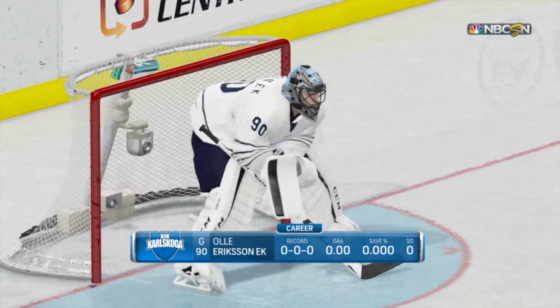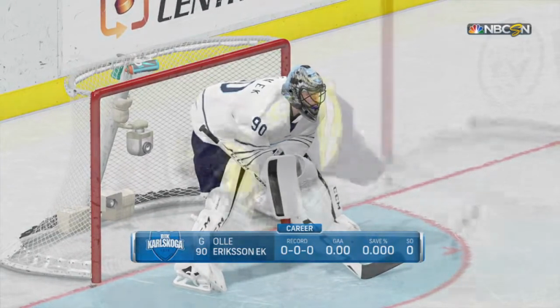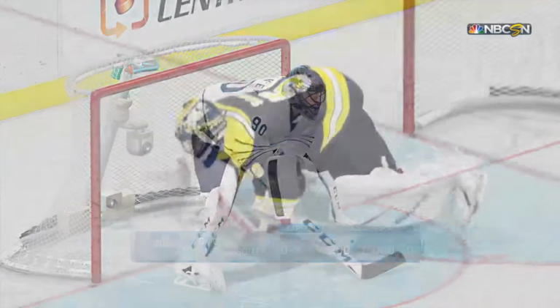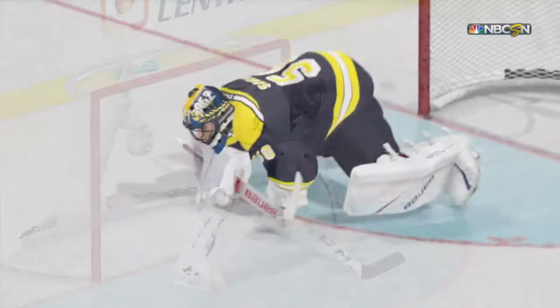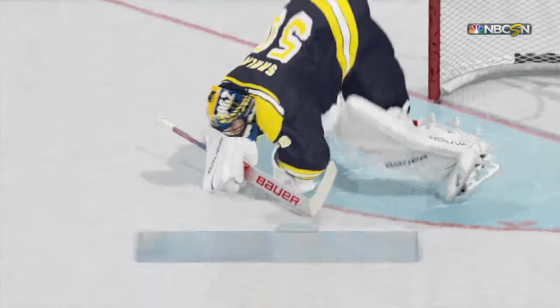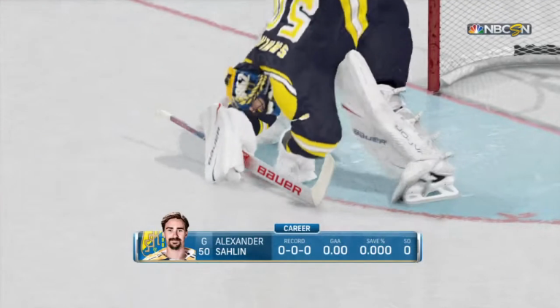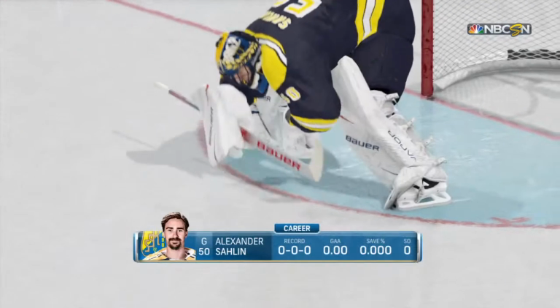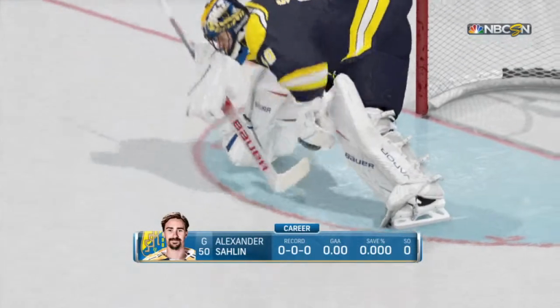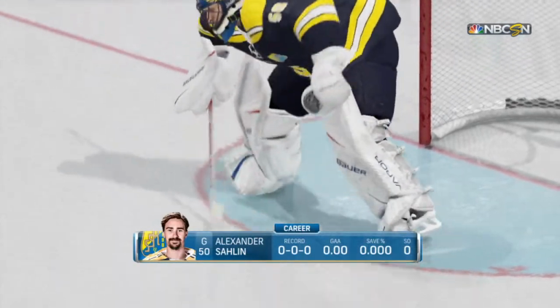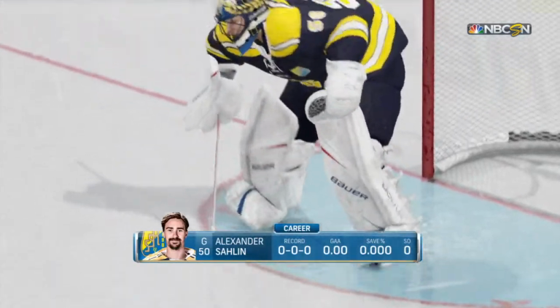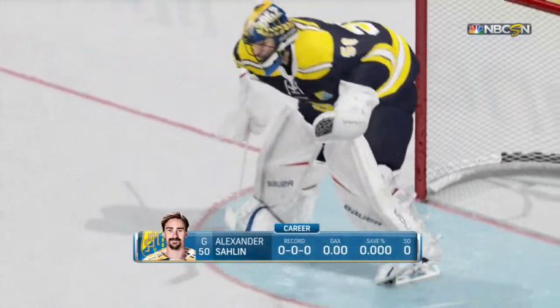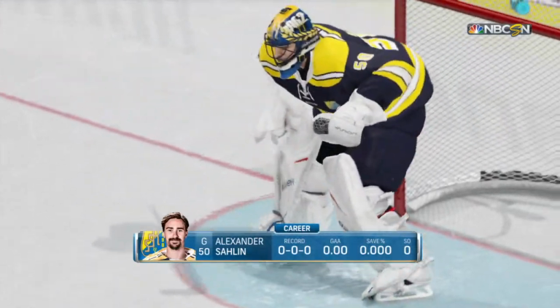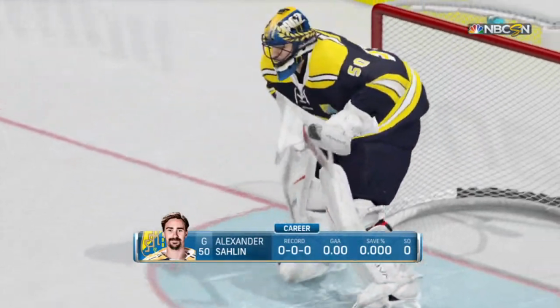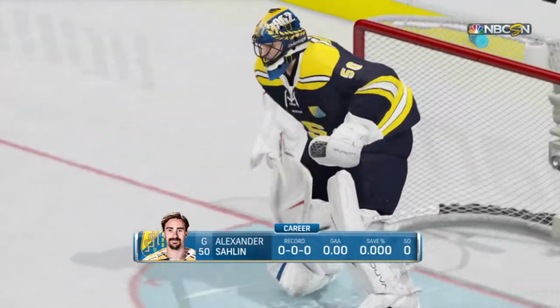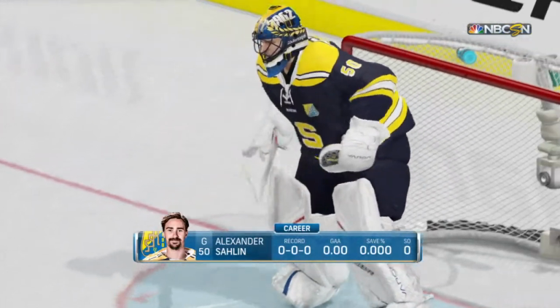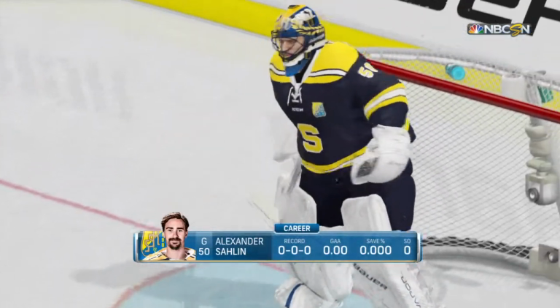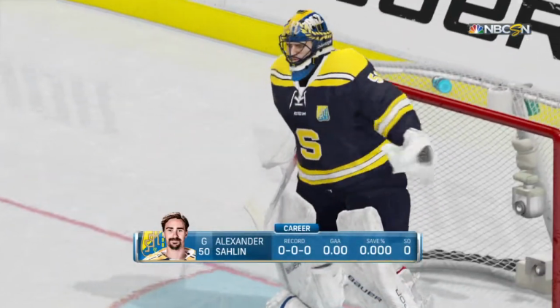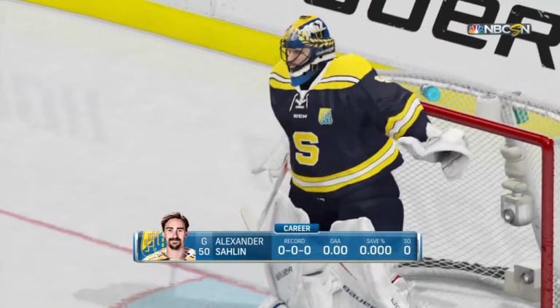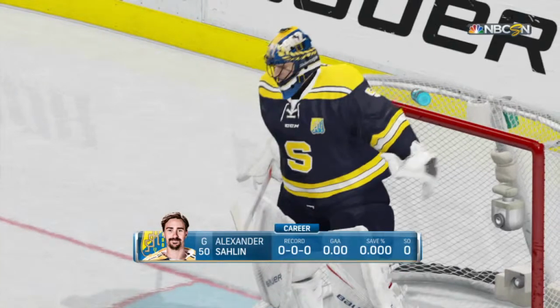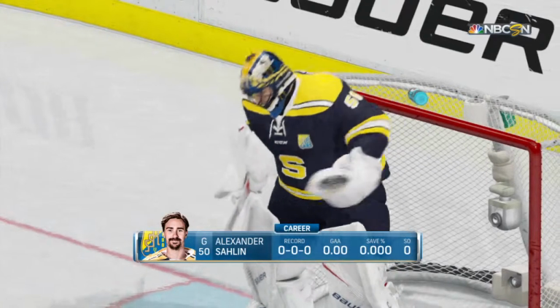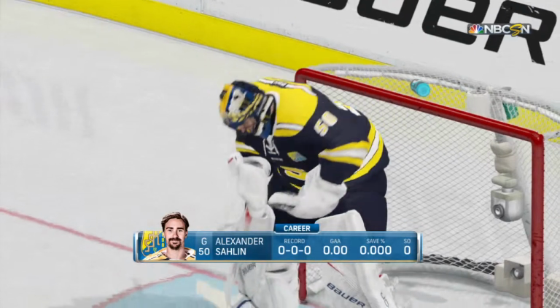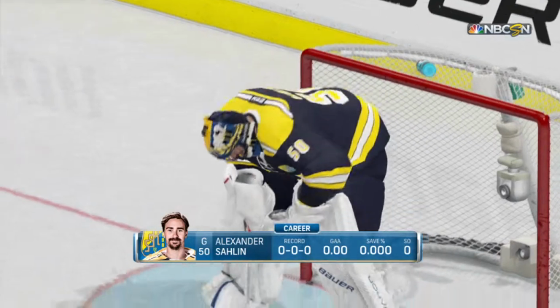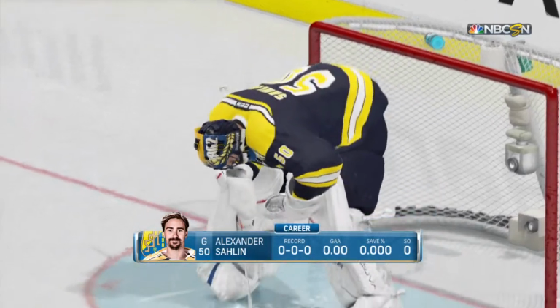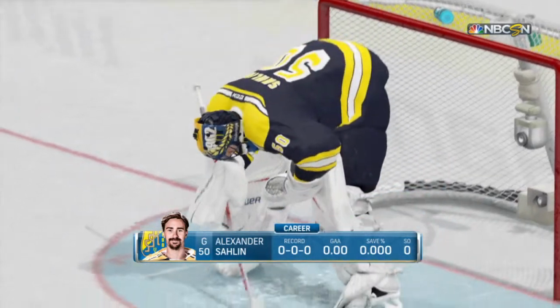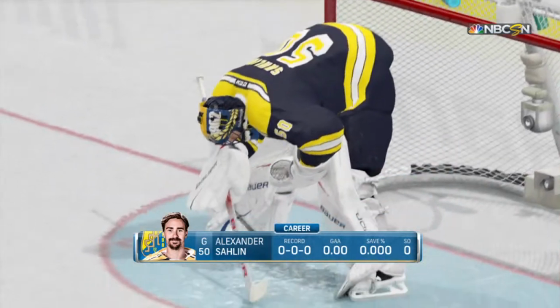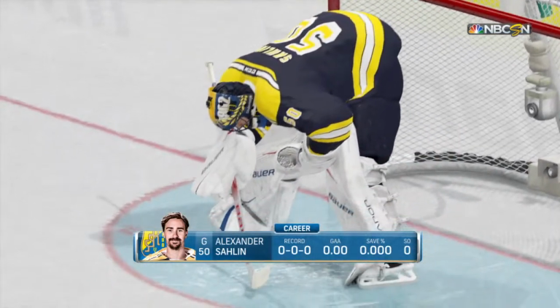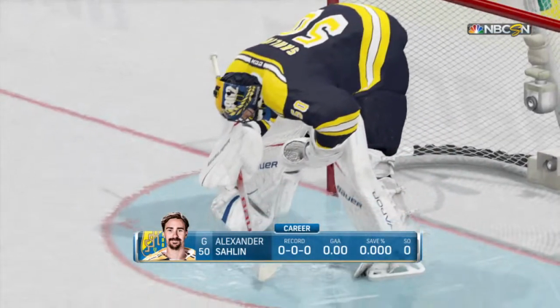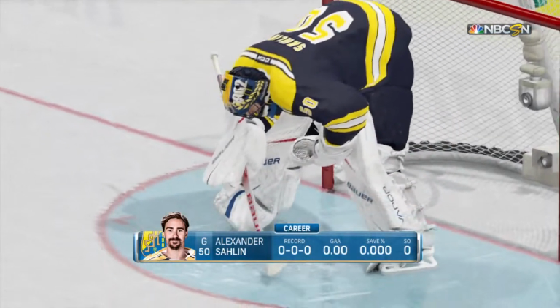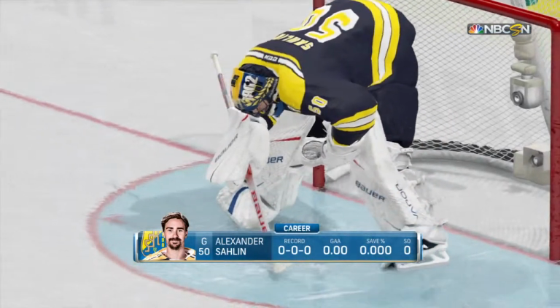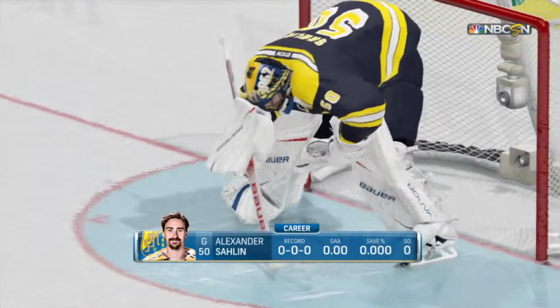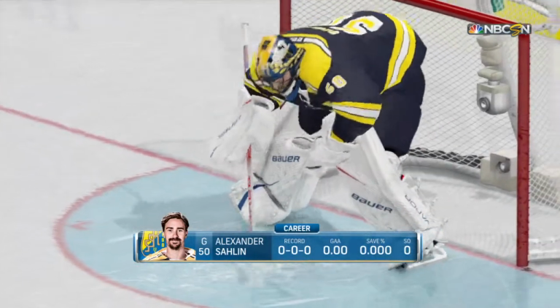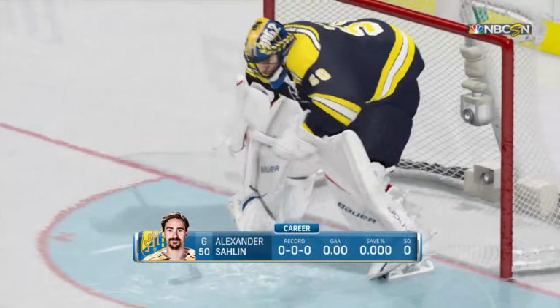Tier 2 competition with Tier 1 aspirations. These kids here in Sweden will be looking to showcase their talent to potential scouts here tonight.